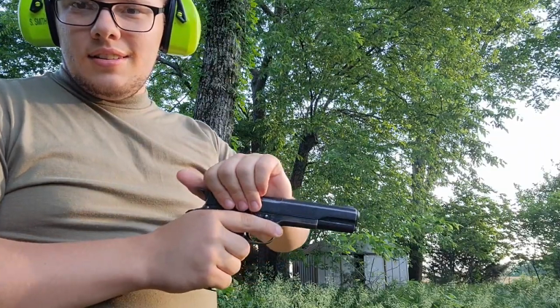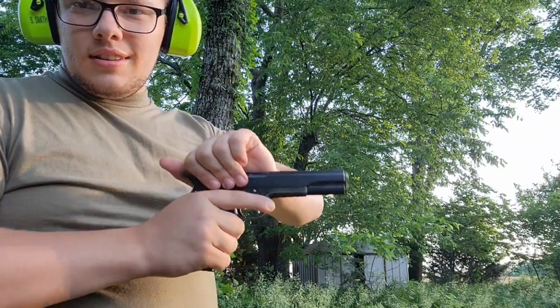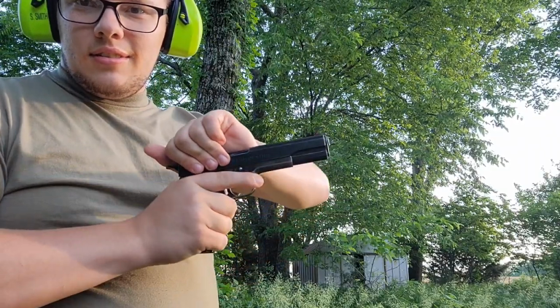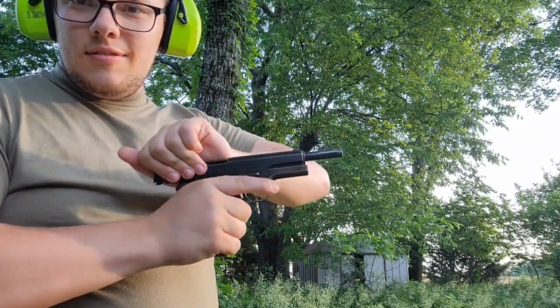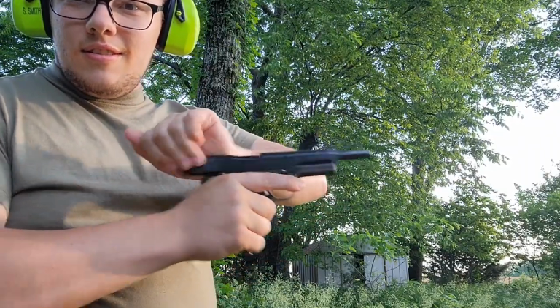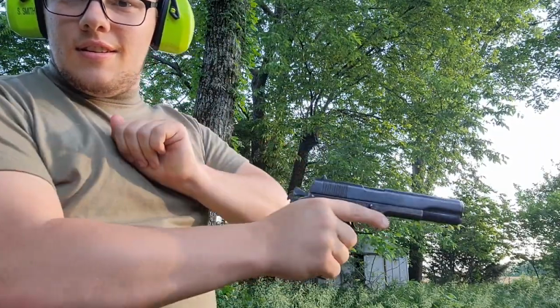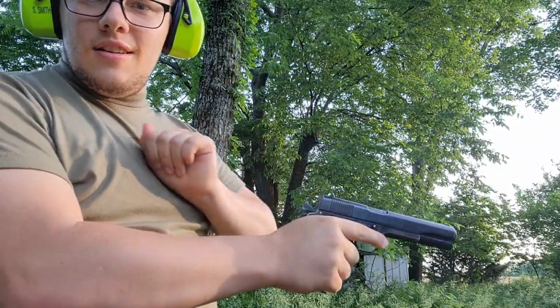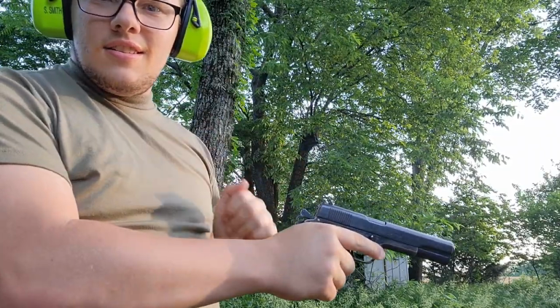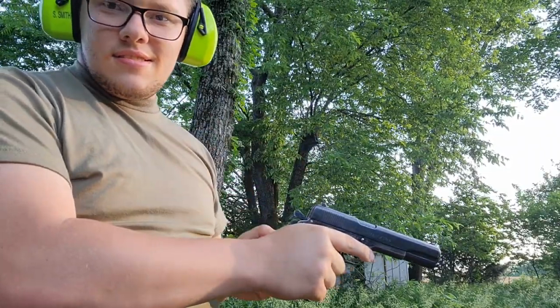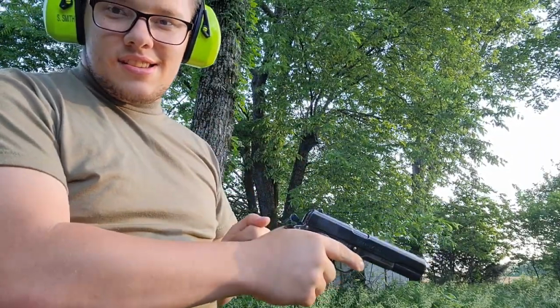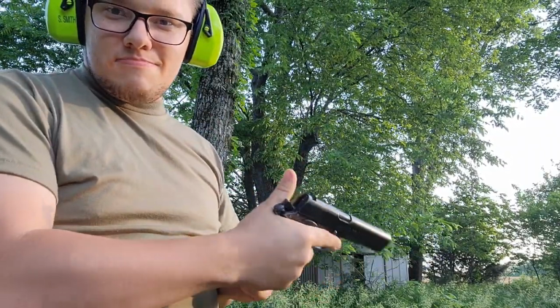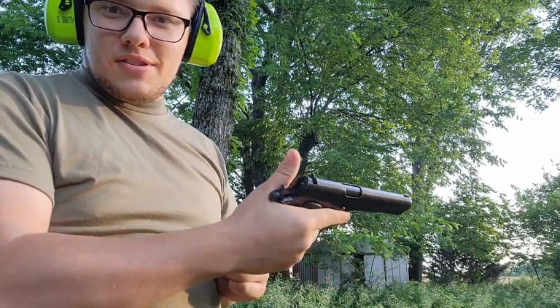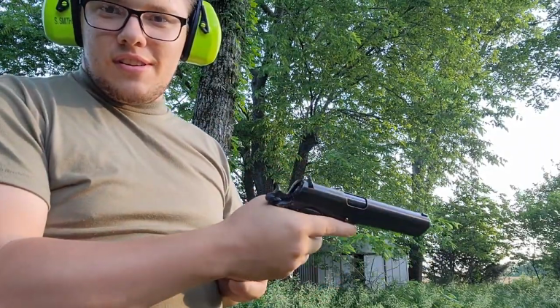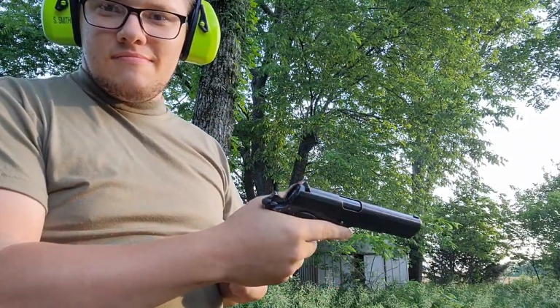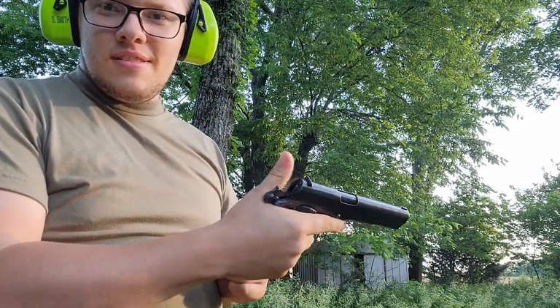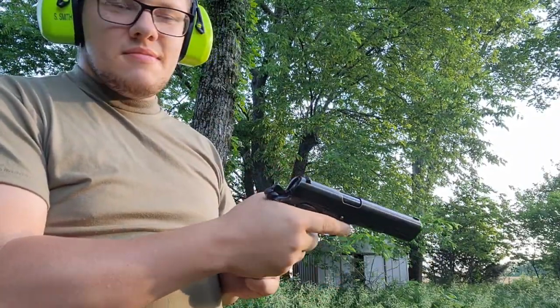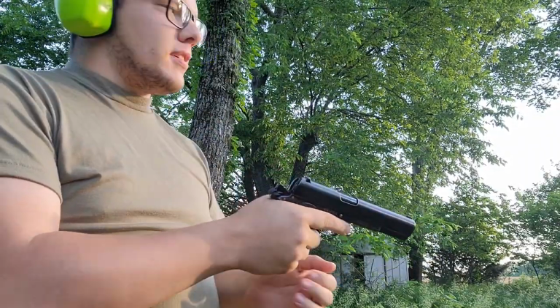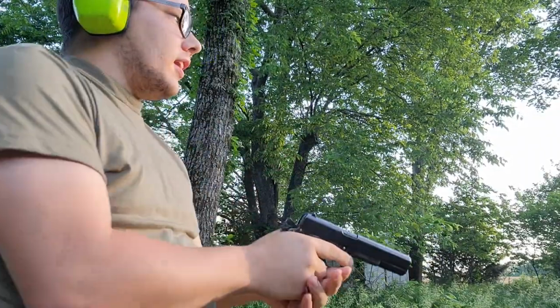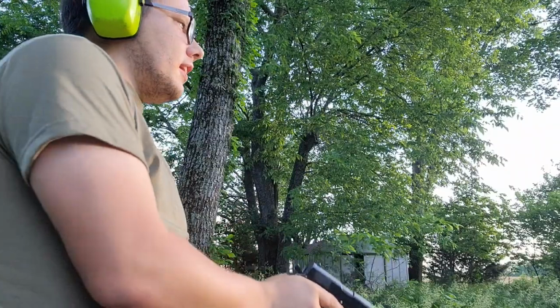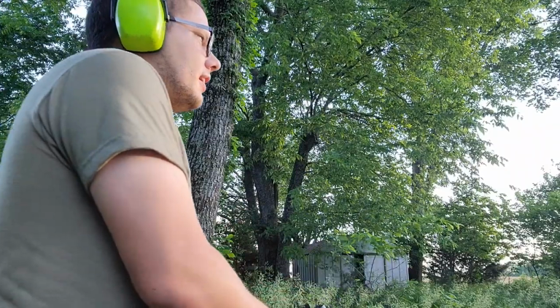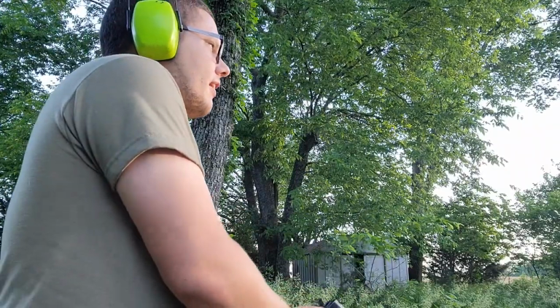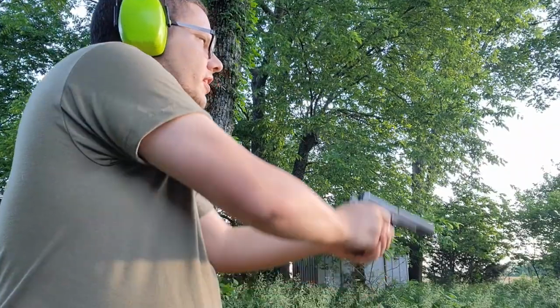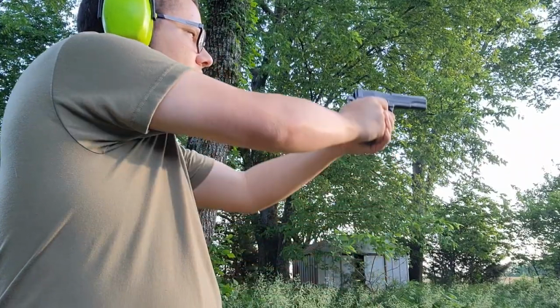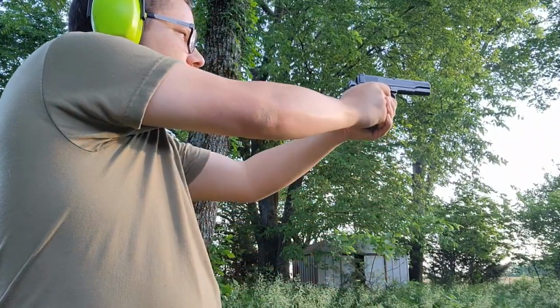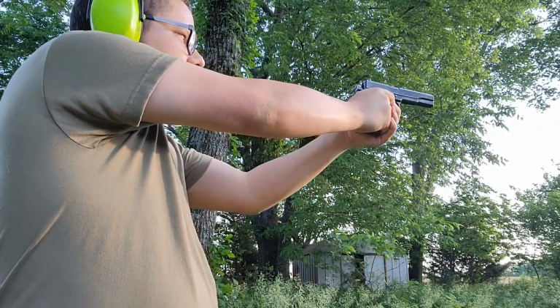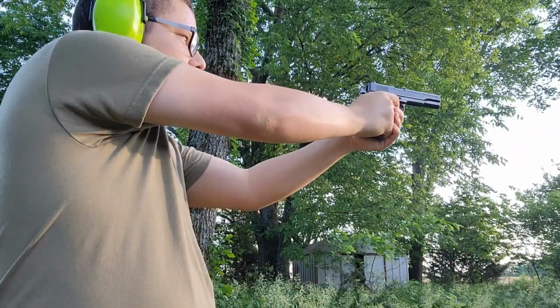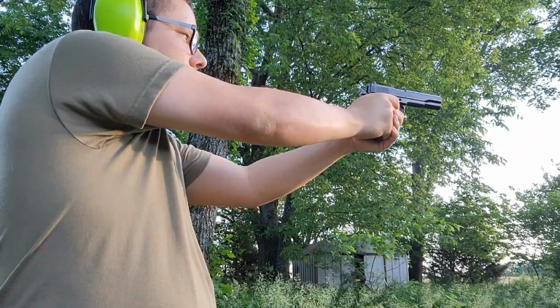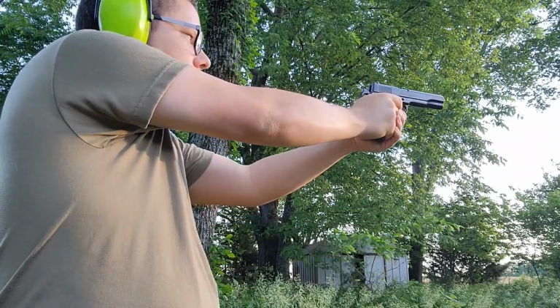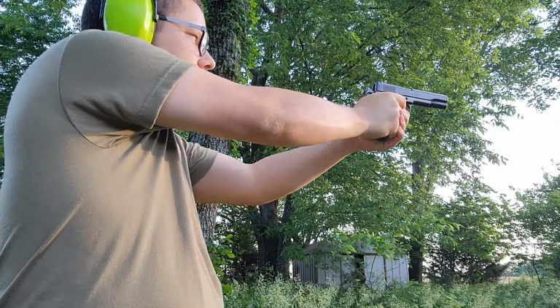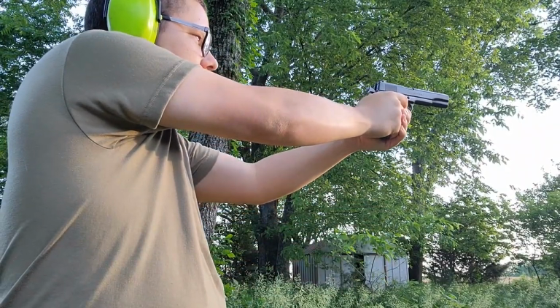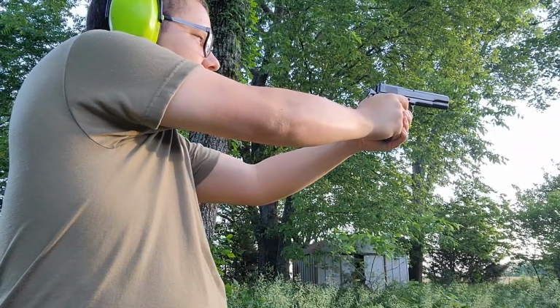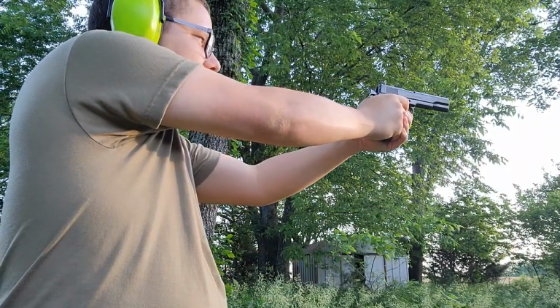Let's get this going. Basically a 1911, just in a weird old fascist caliber.